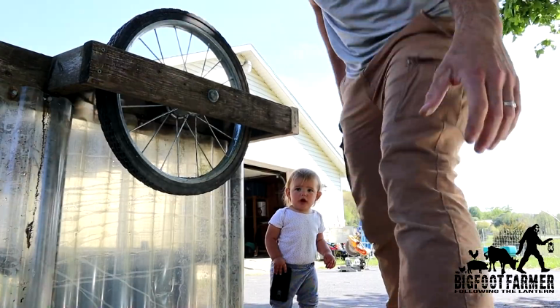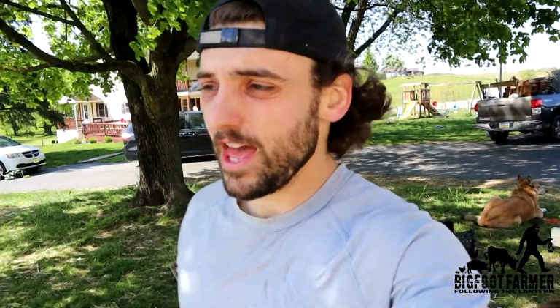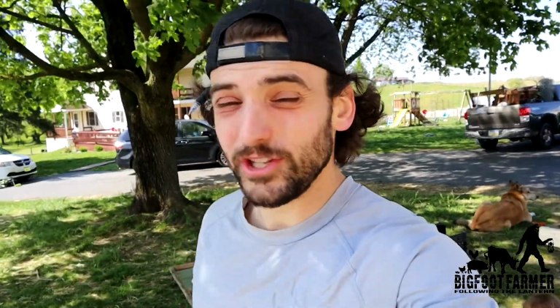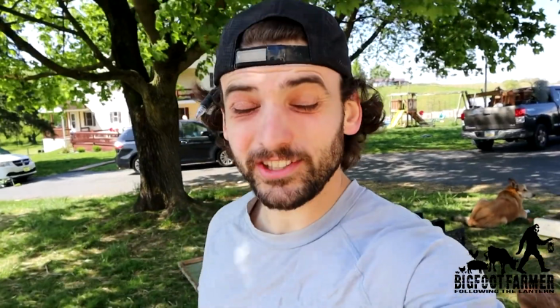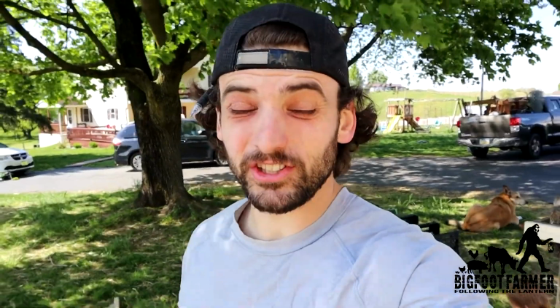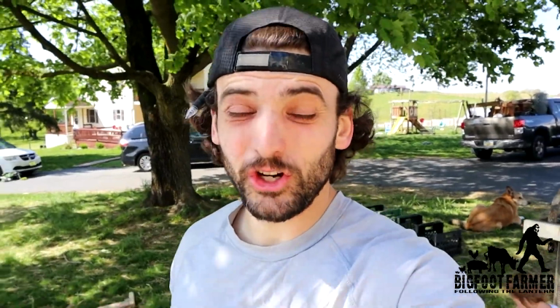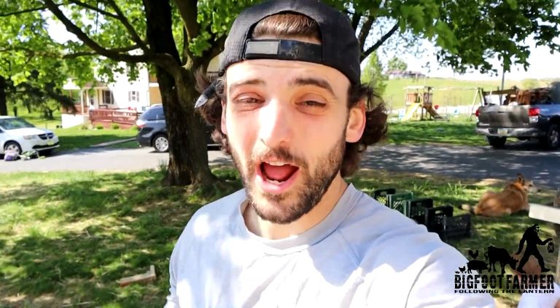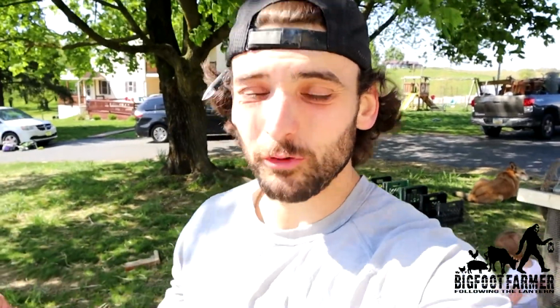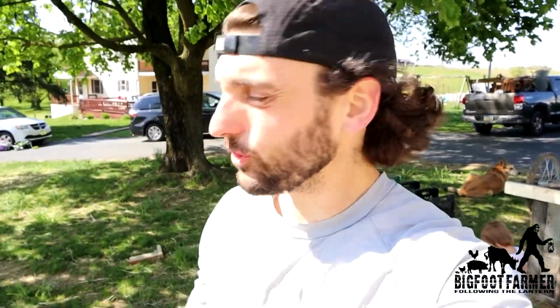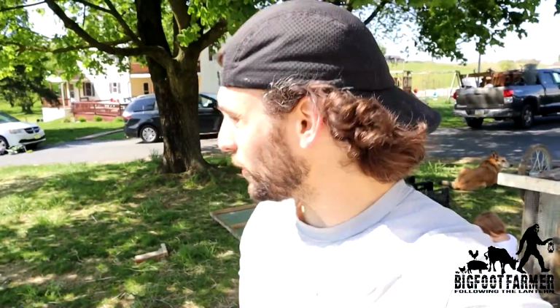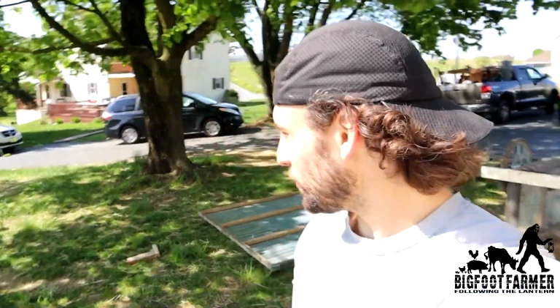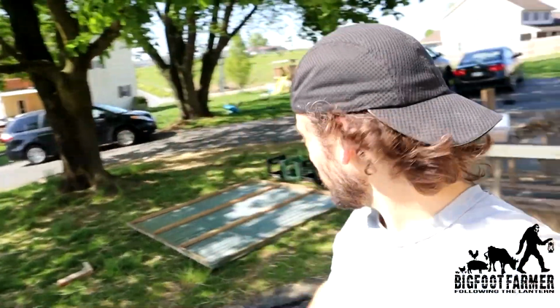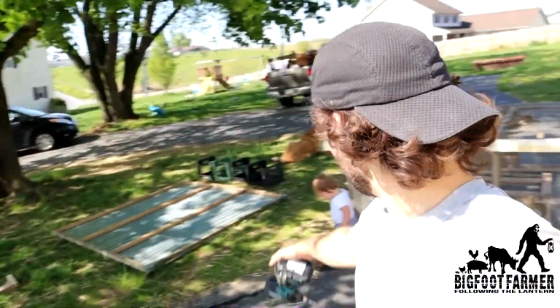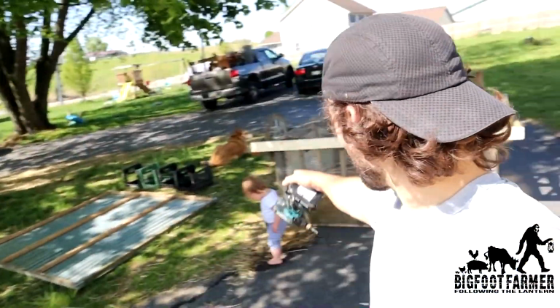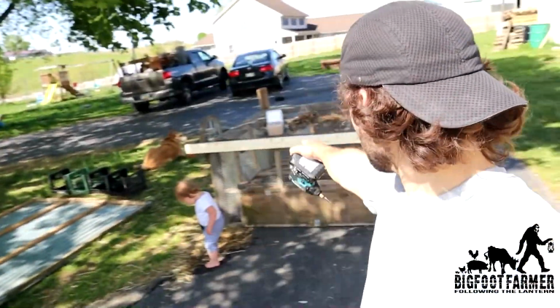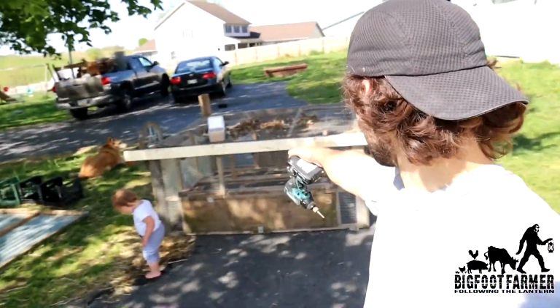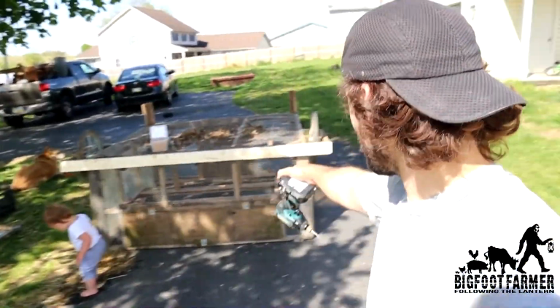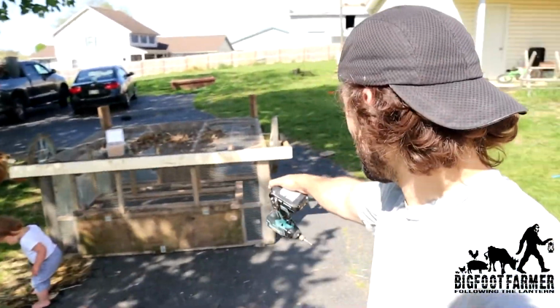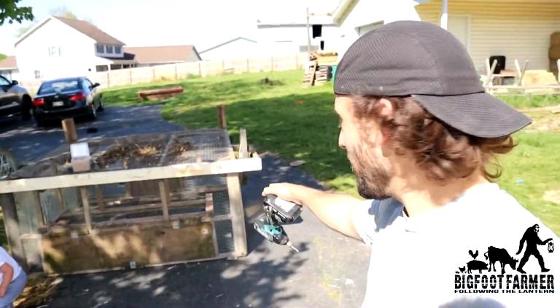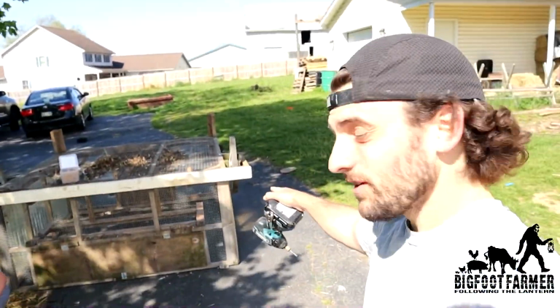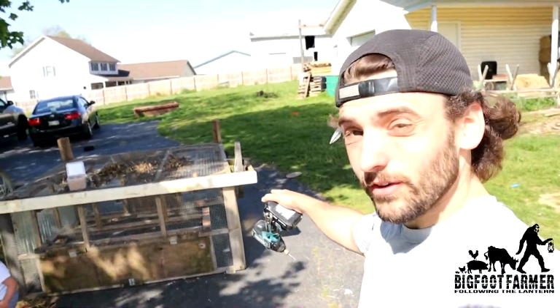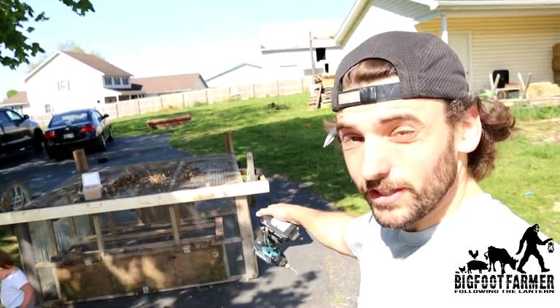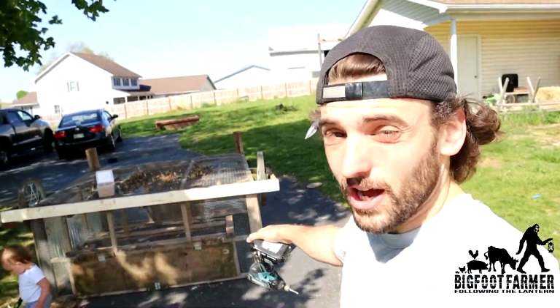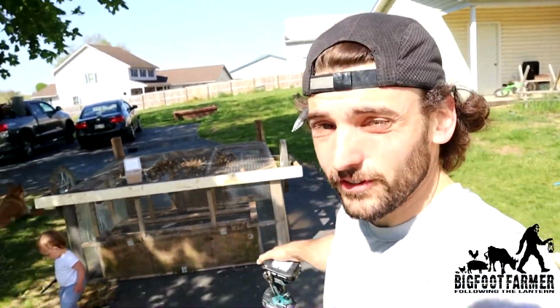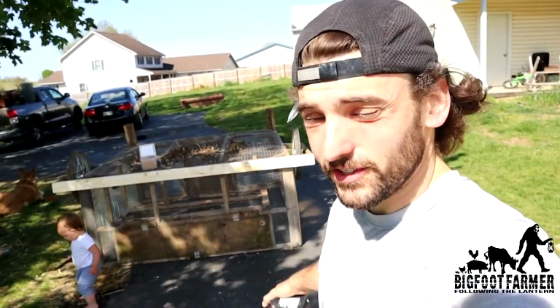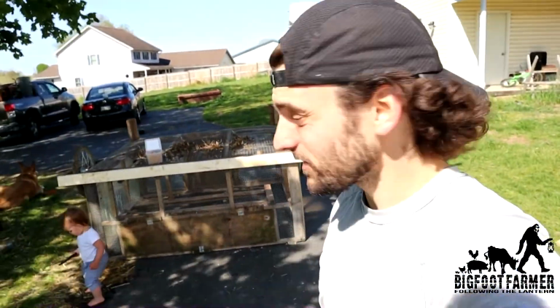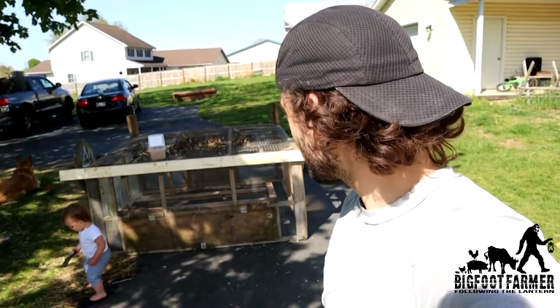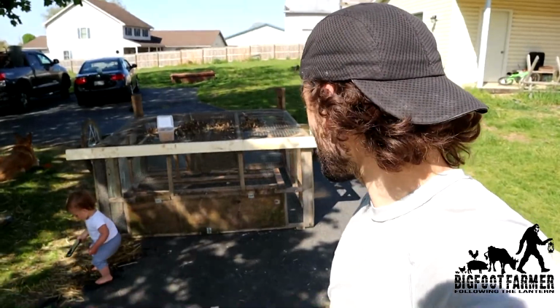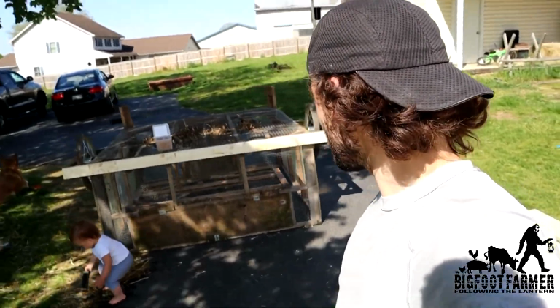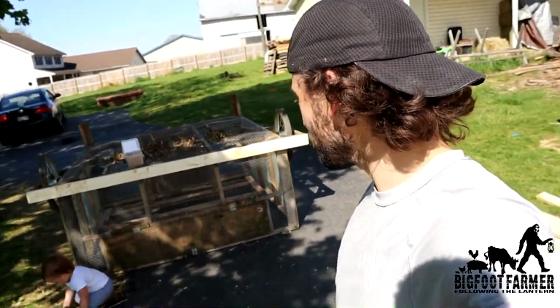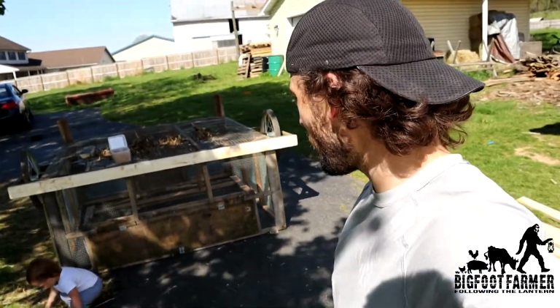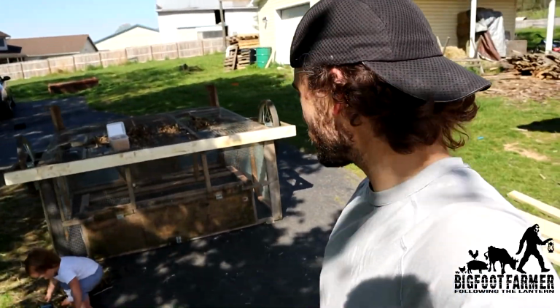It actually turned out really good. The wheels are all straight and I'm fairly confident it's going to stay. That's awesome.